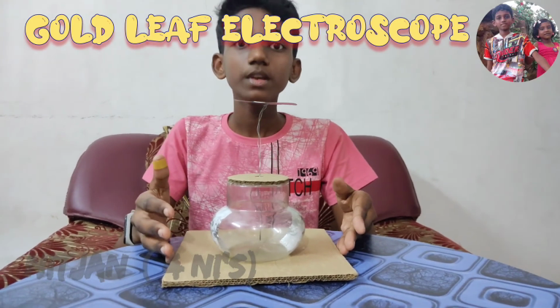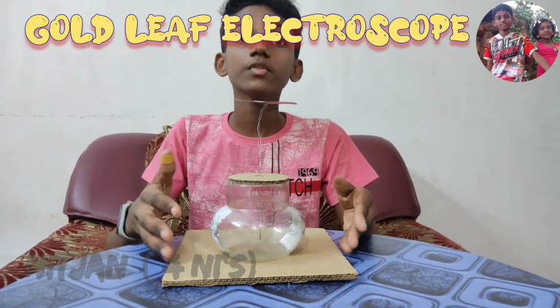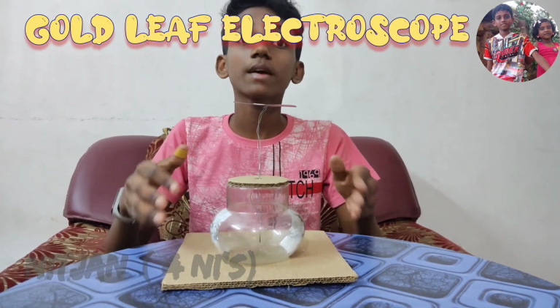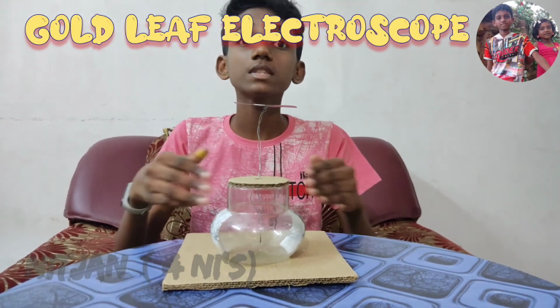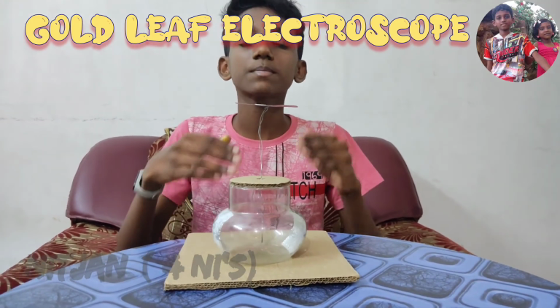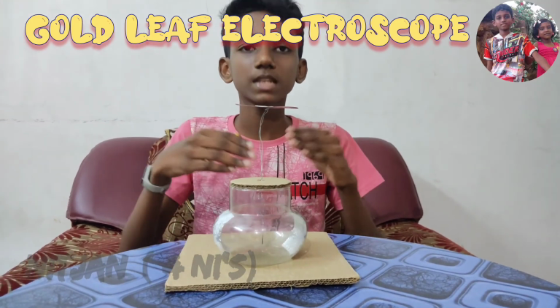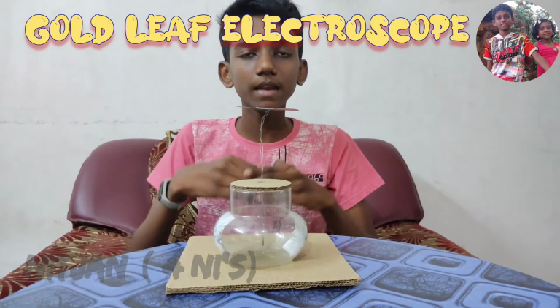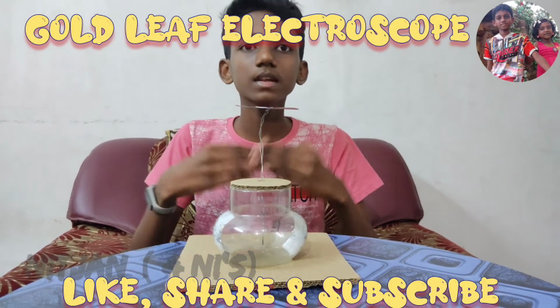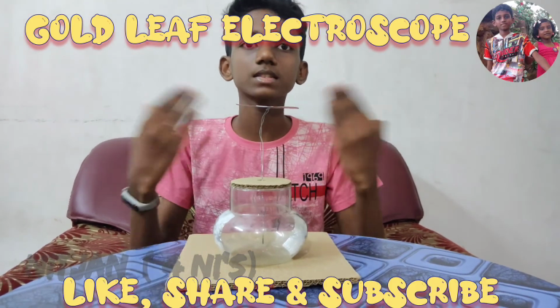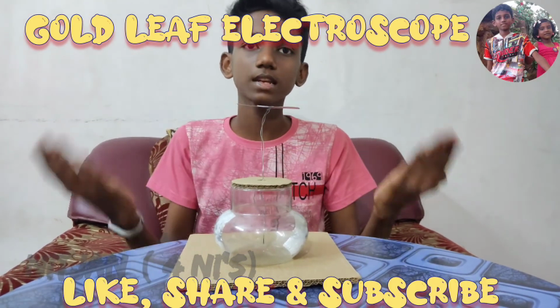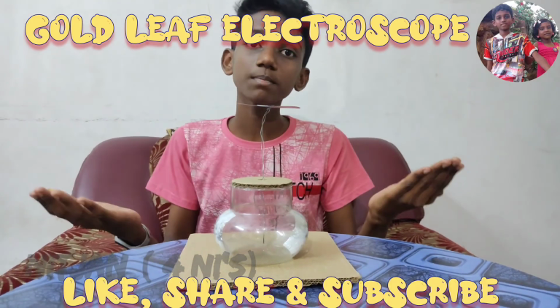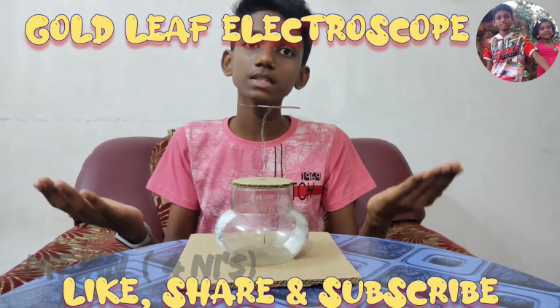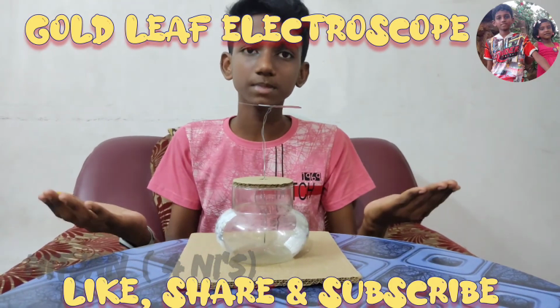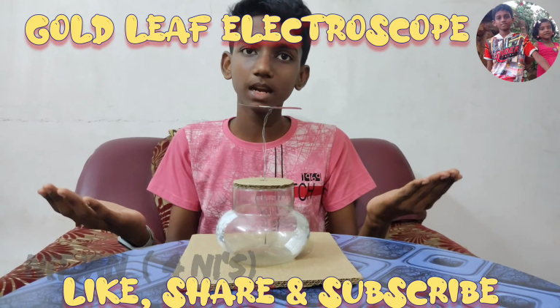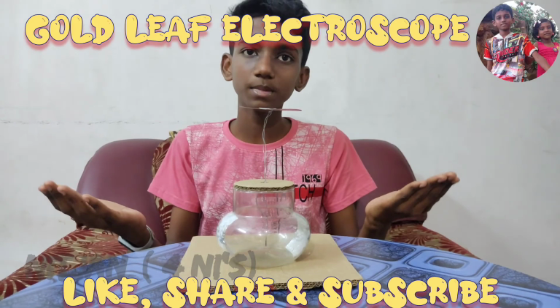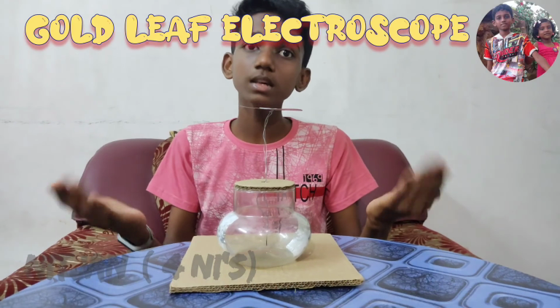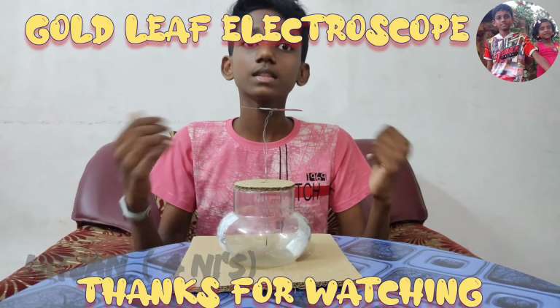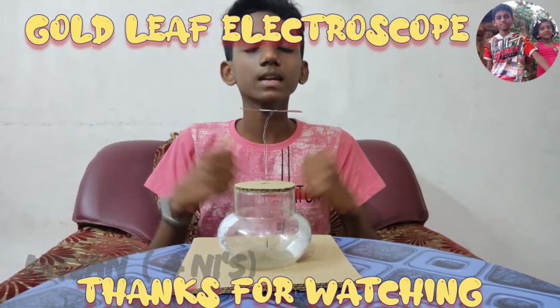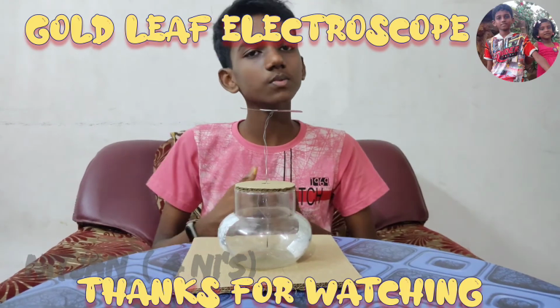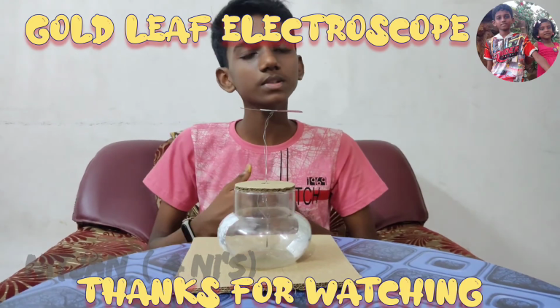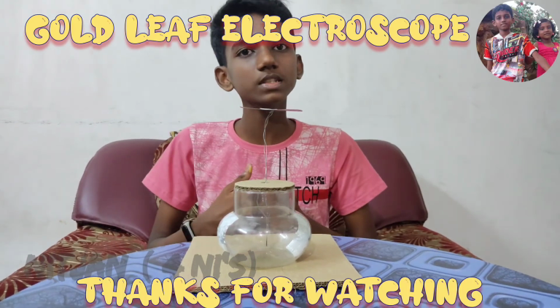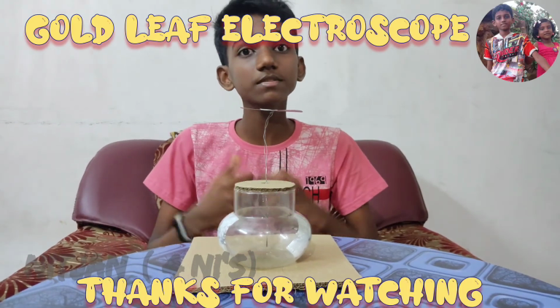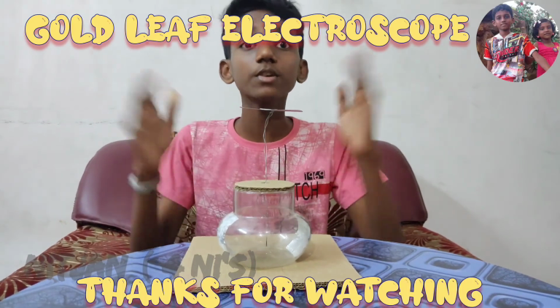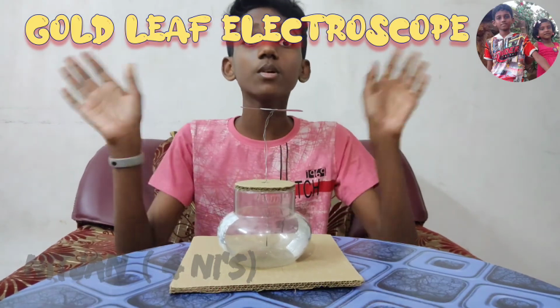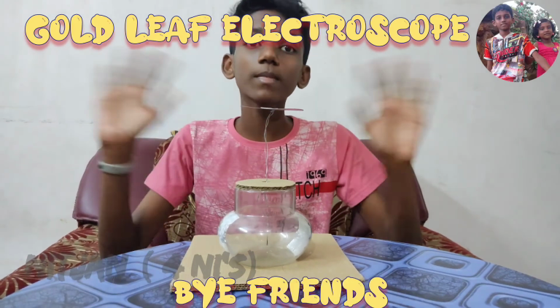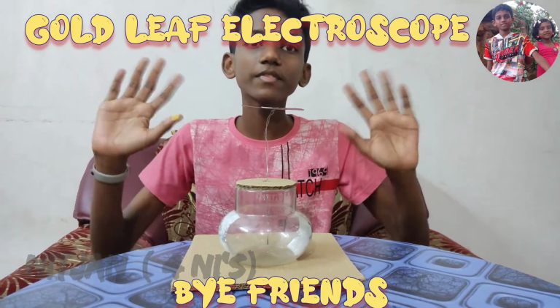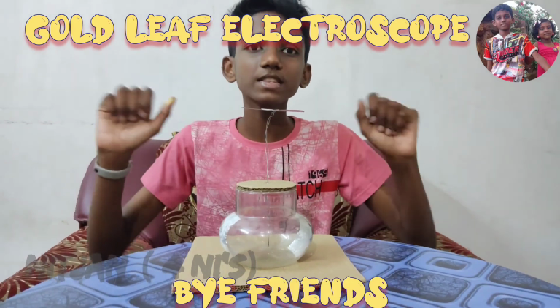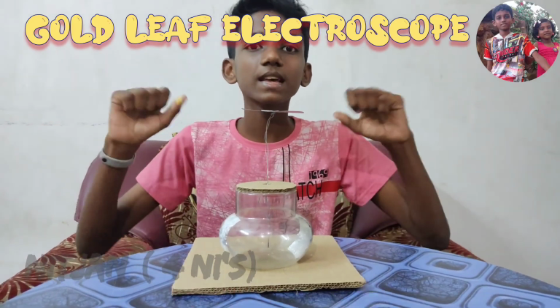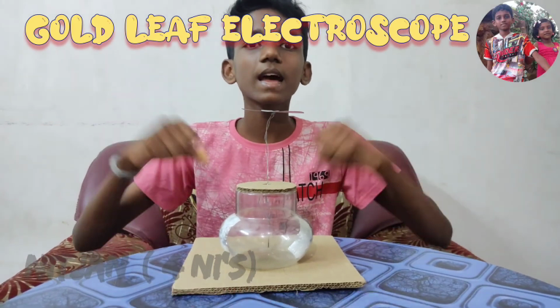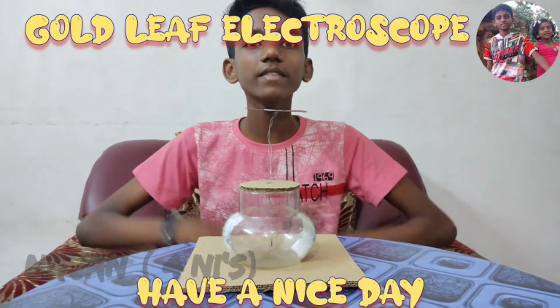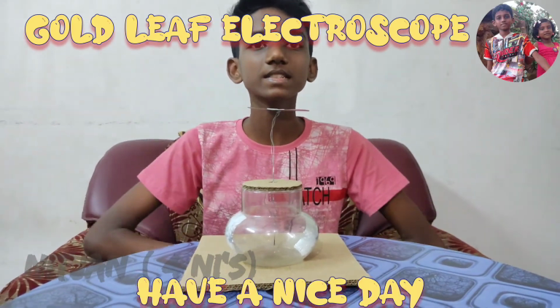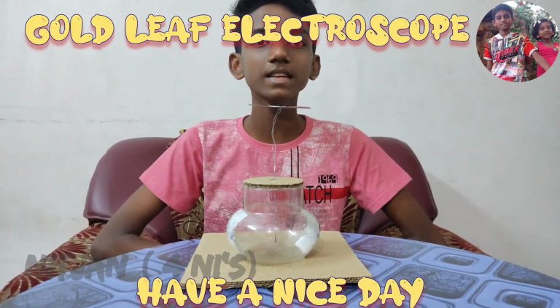If you haven't subscribed to our channel, please subscribe. Thanks for watching this video. Bye friends, have a nice day.